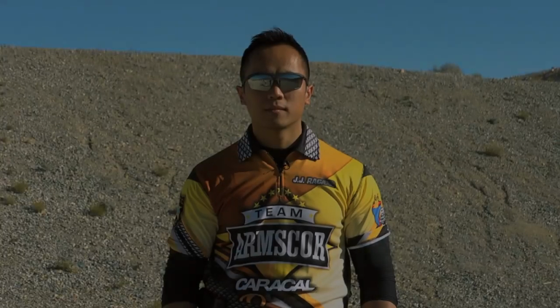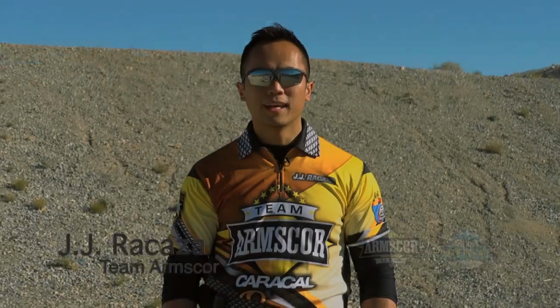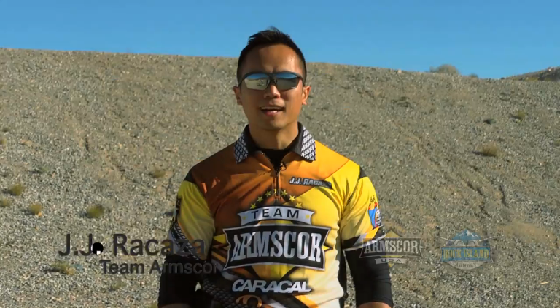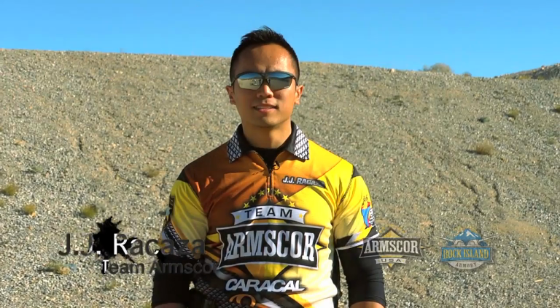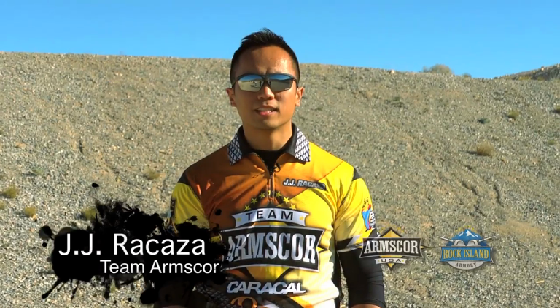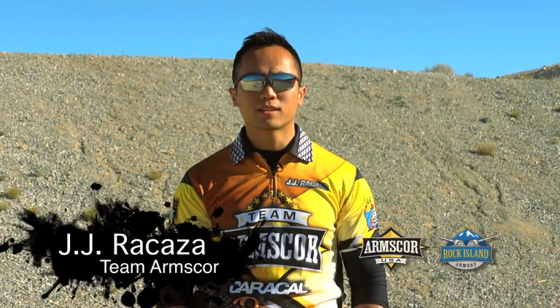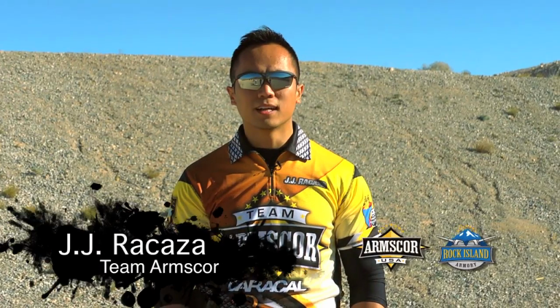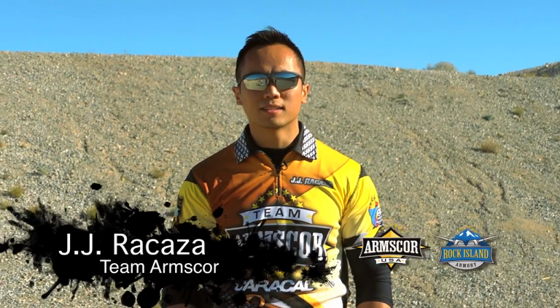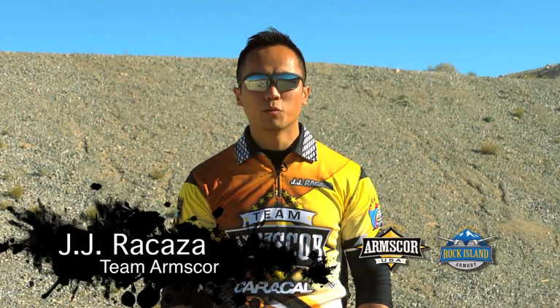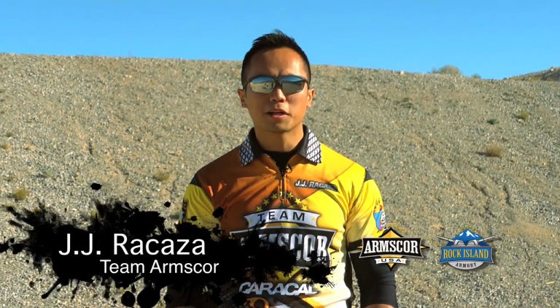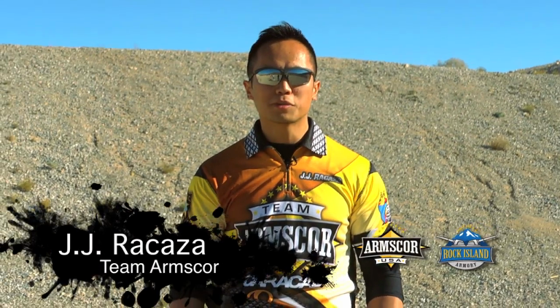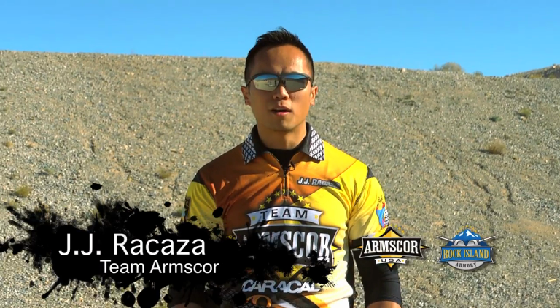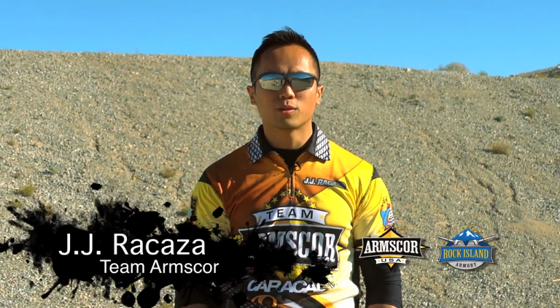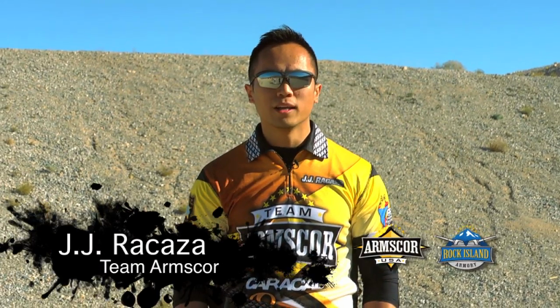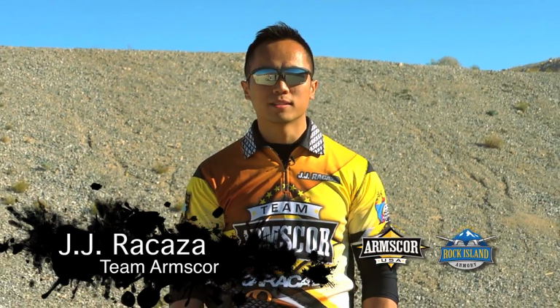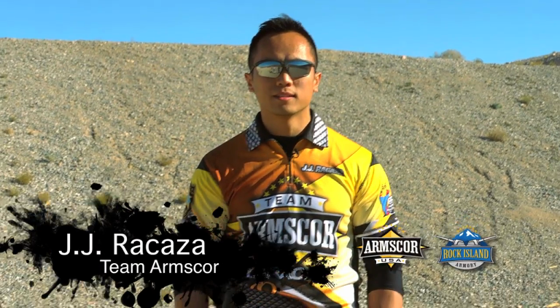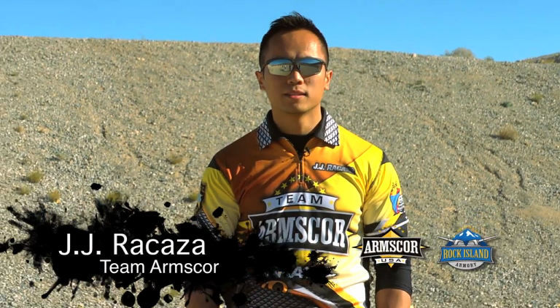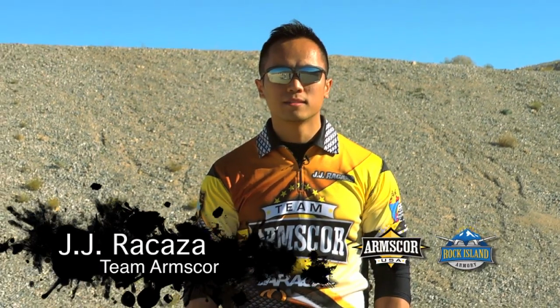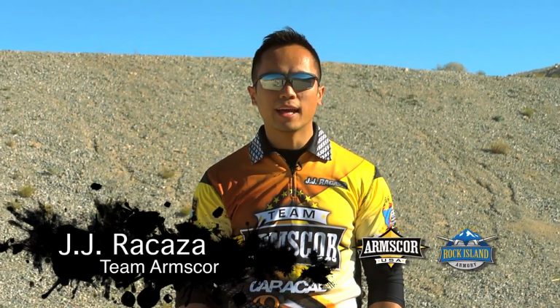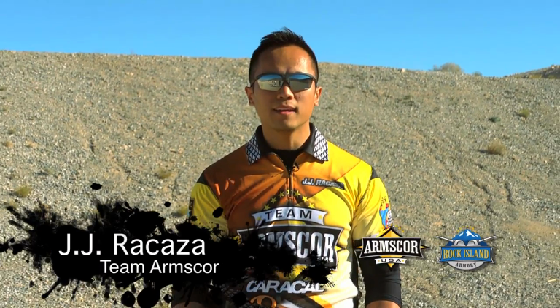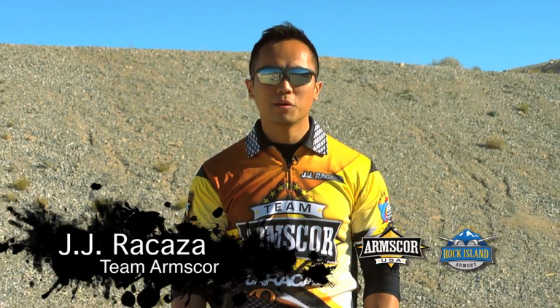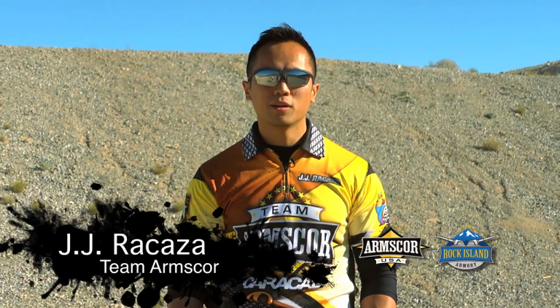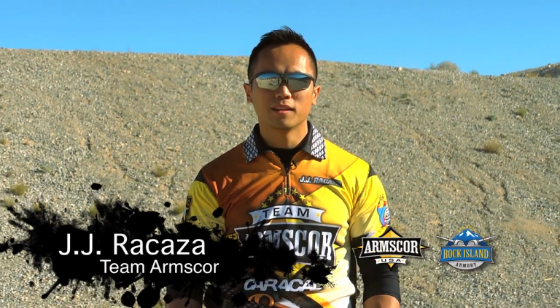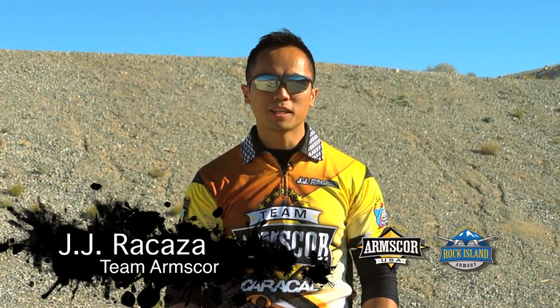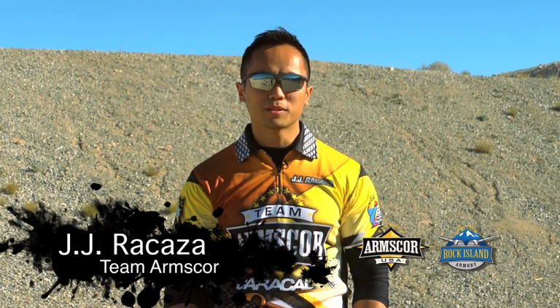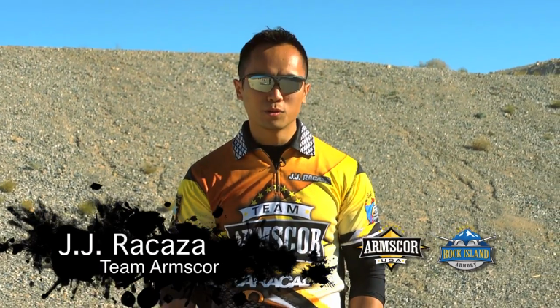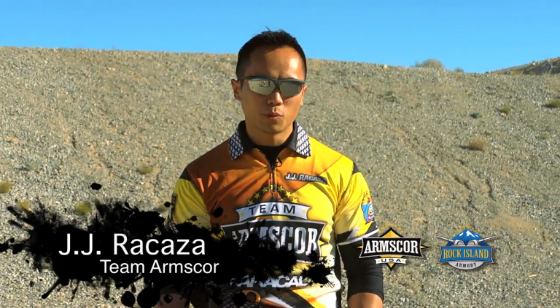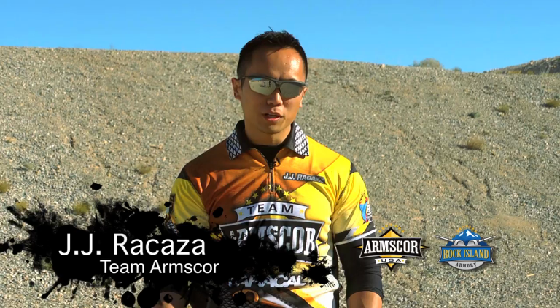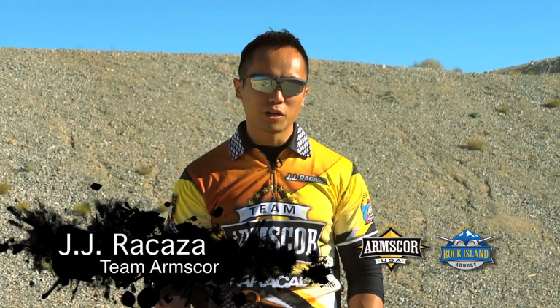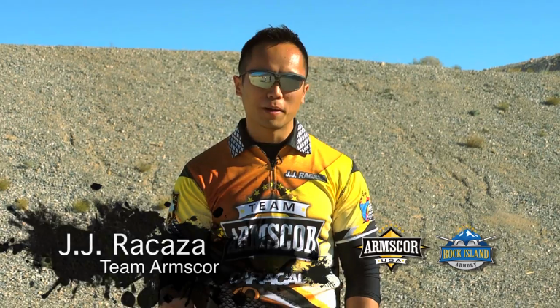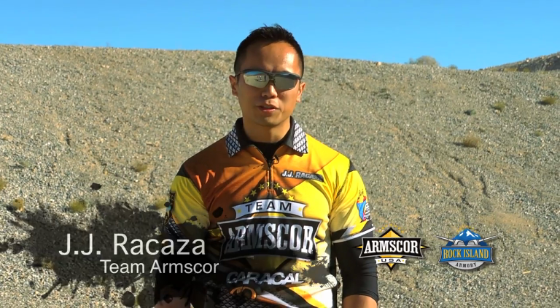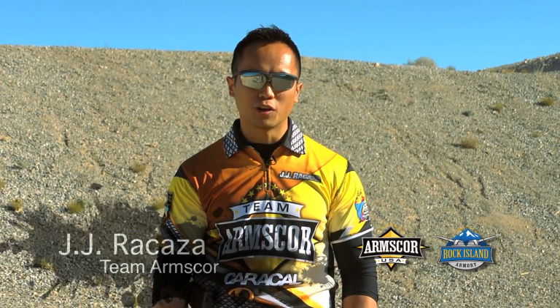Hey guys, J.J. Rakaza. Welcome to Arms Coordination. Today, this episode, we're going to talk about the draw.